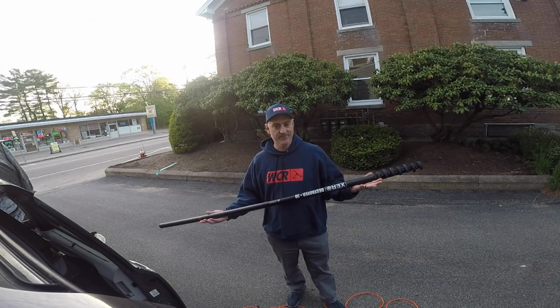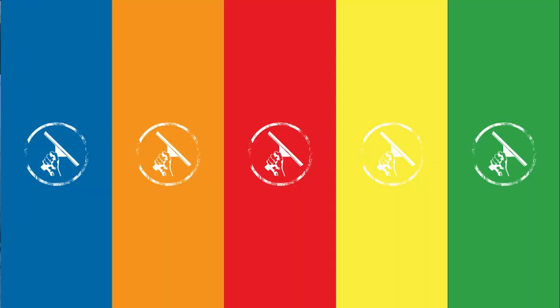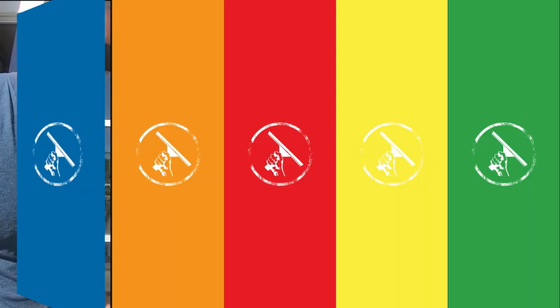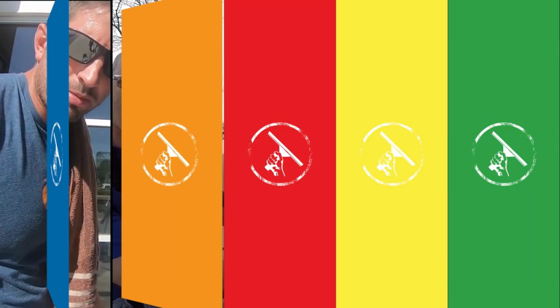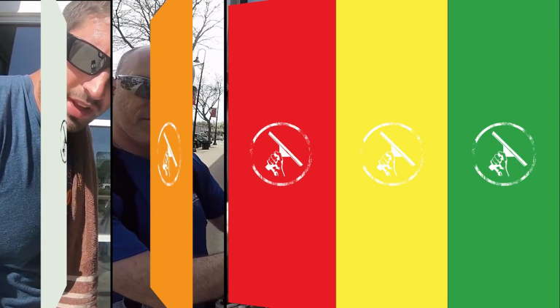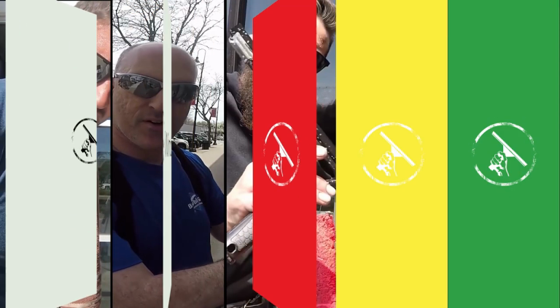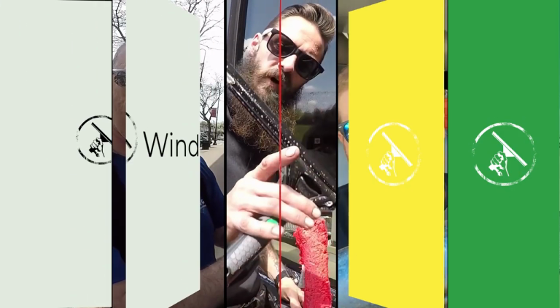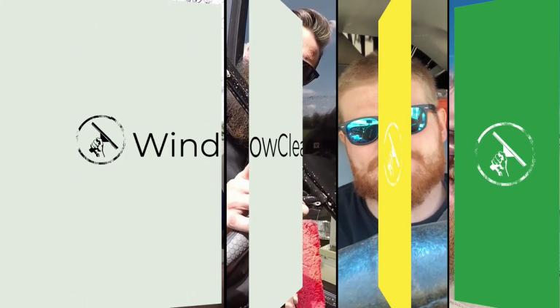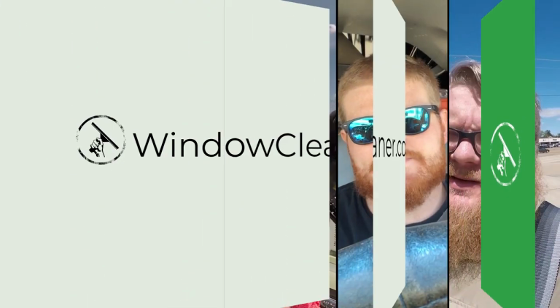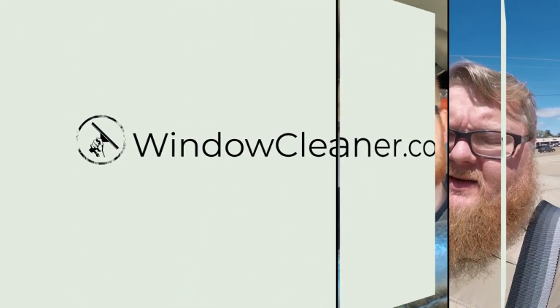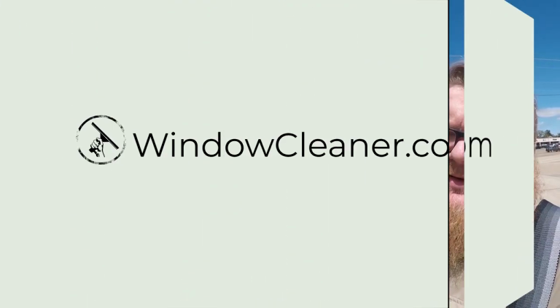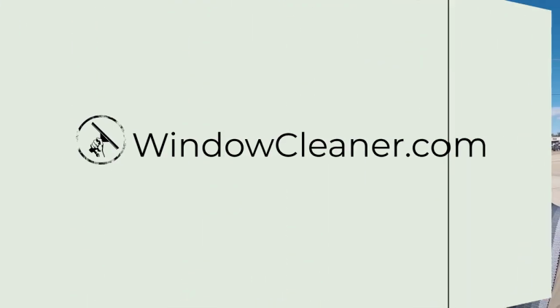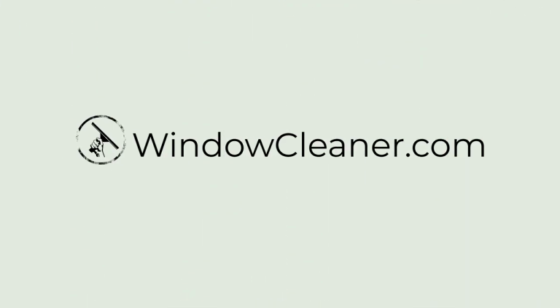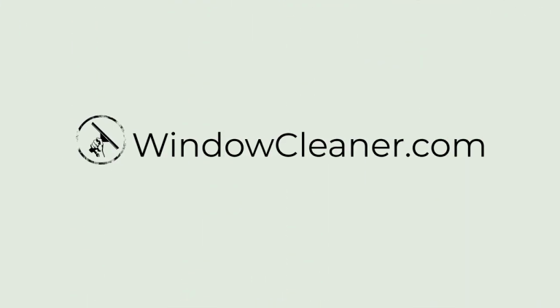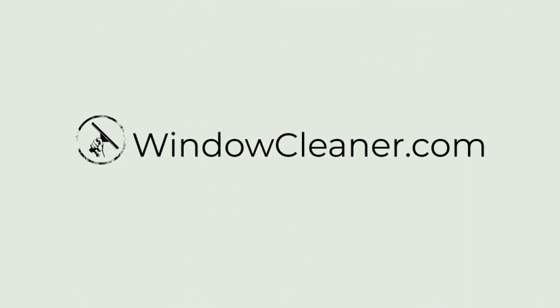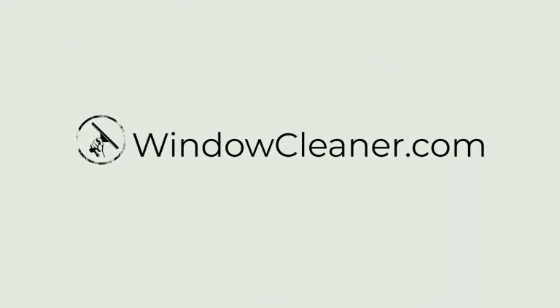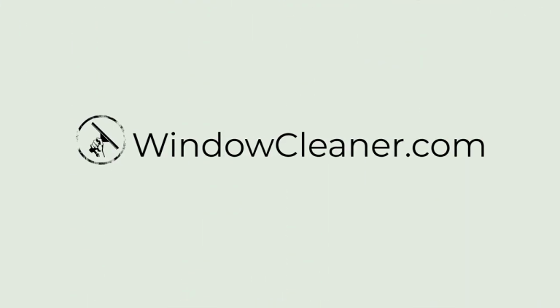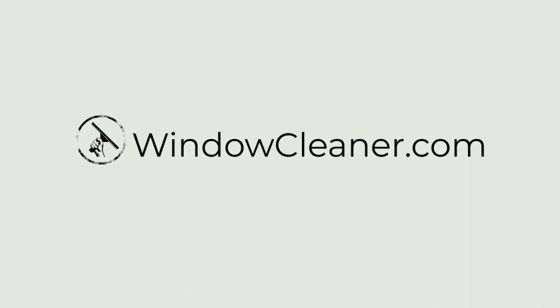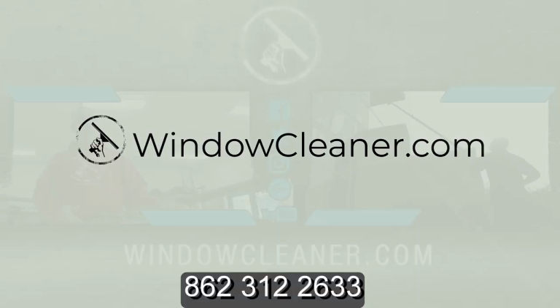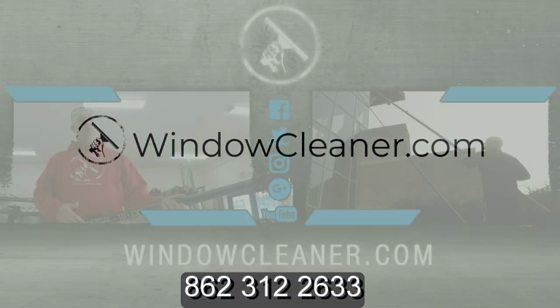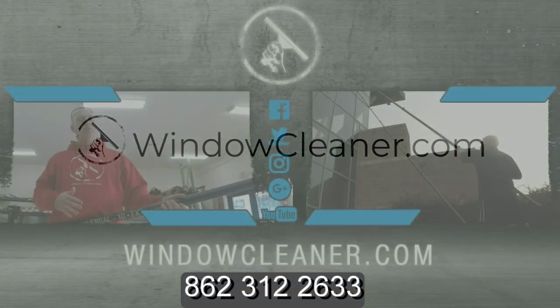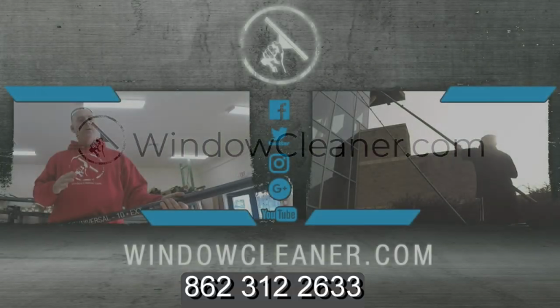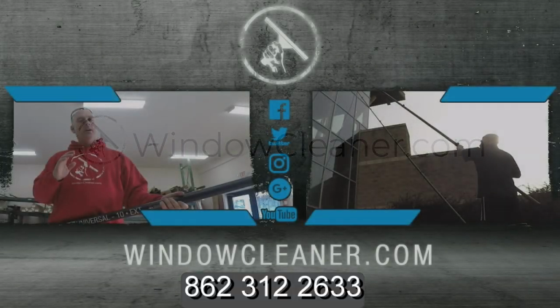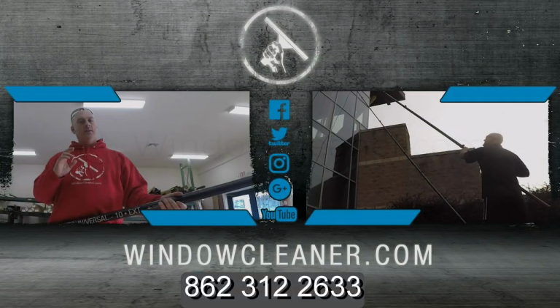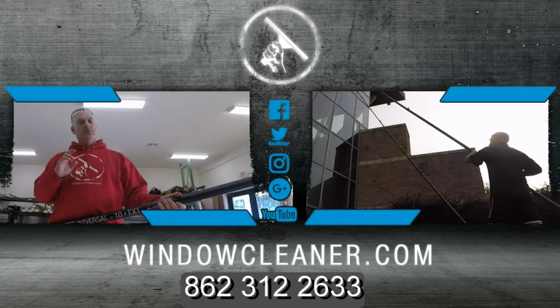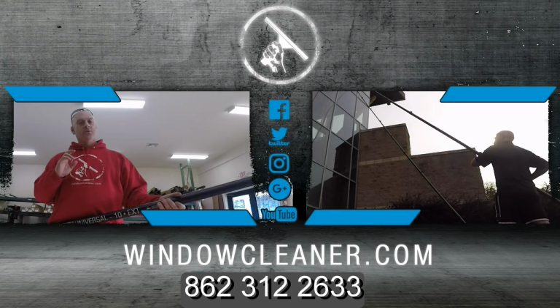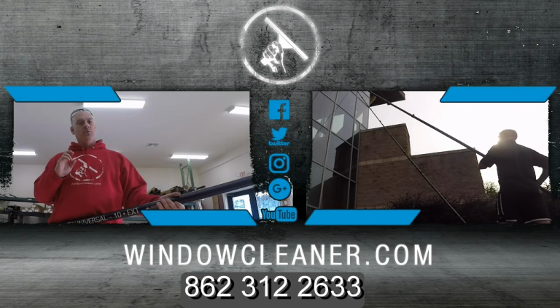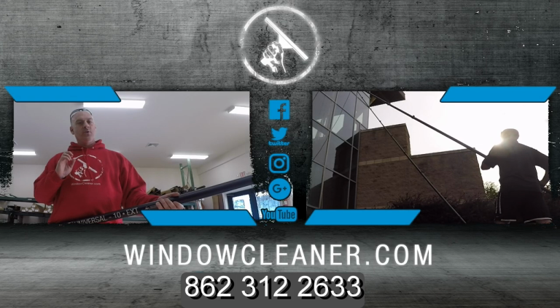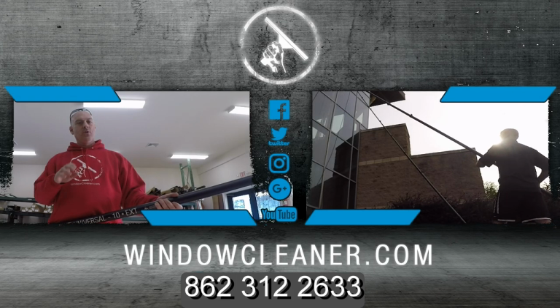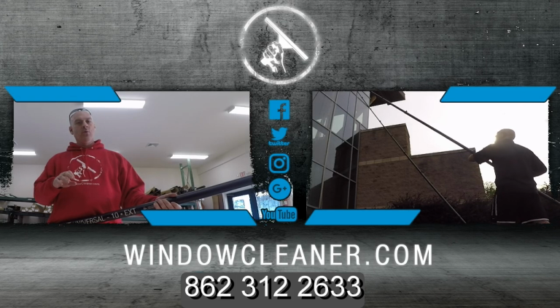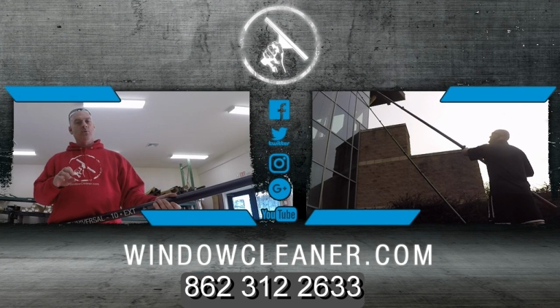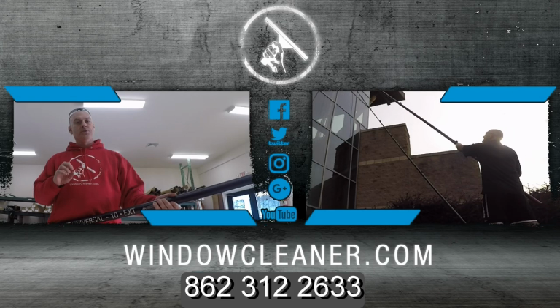You're watching windowcleaner.com. Get the gear, get to work, get on with life.